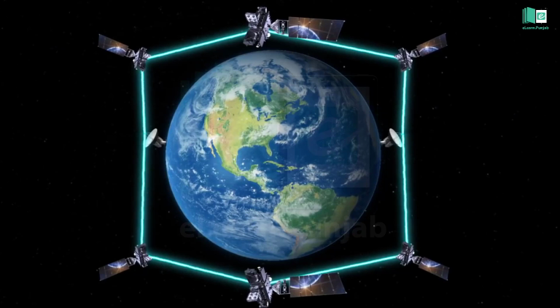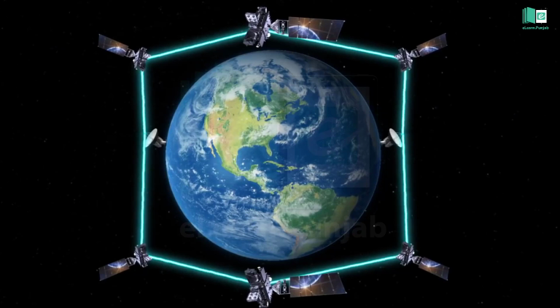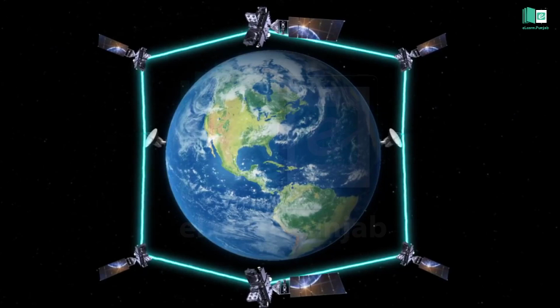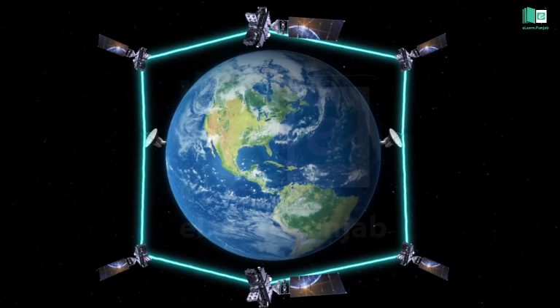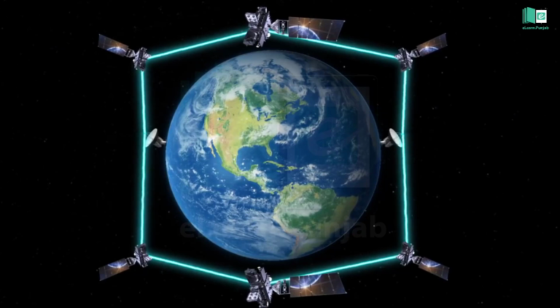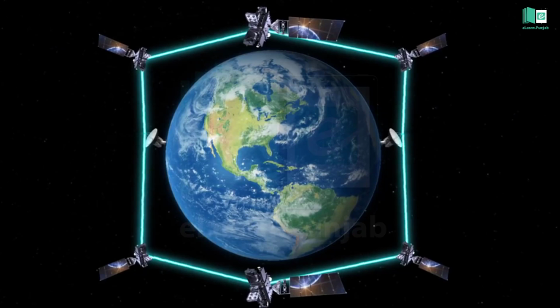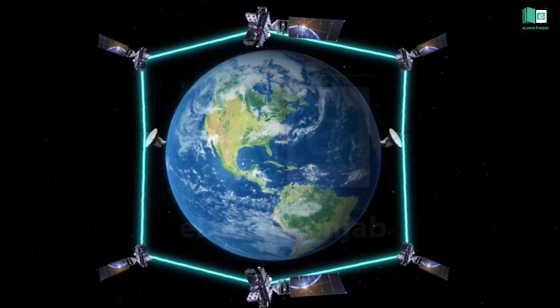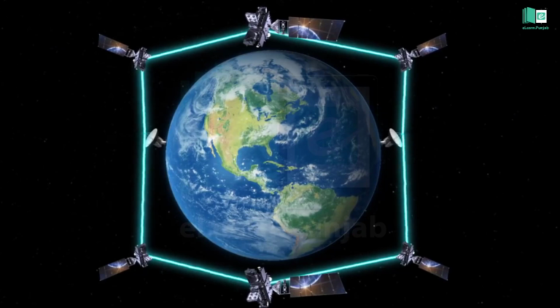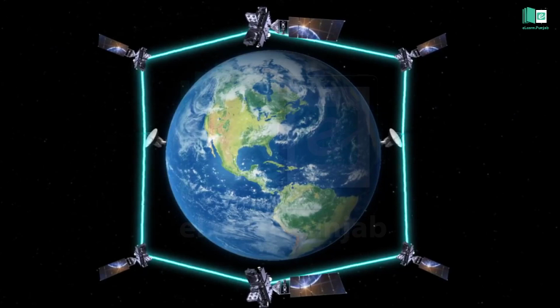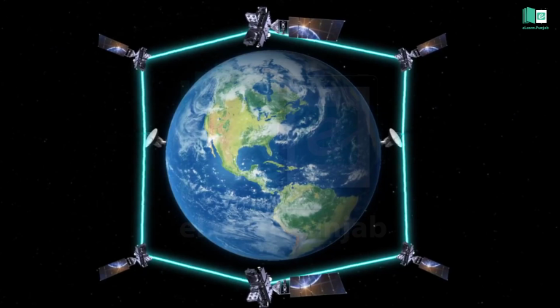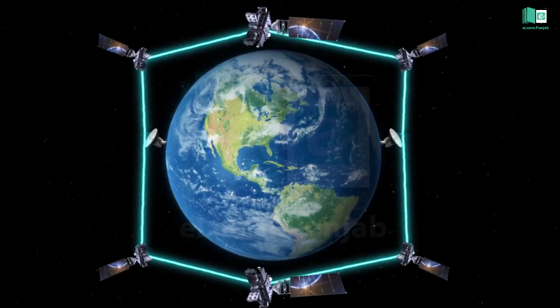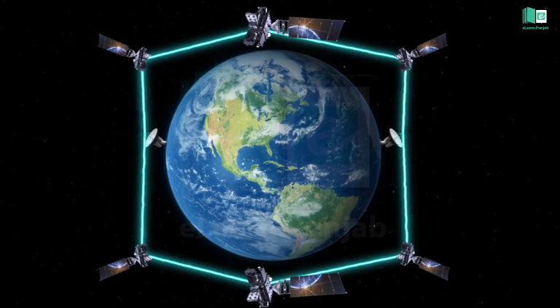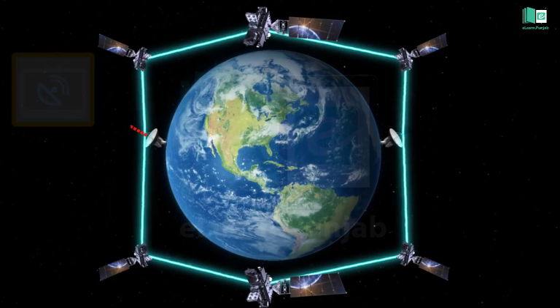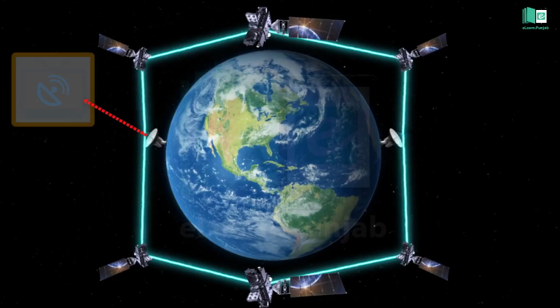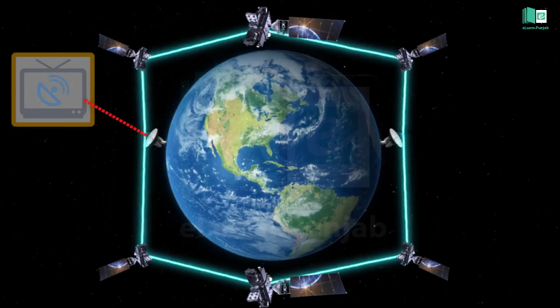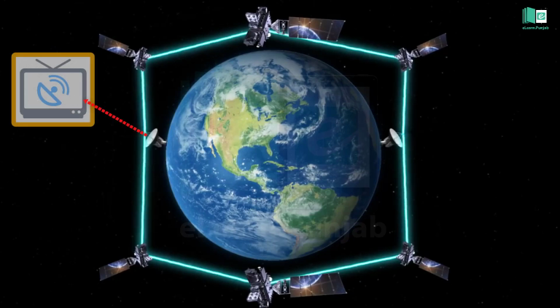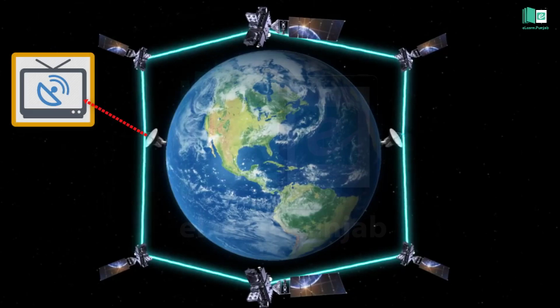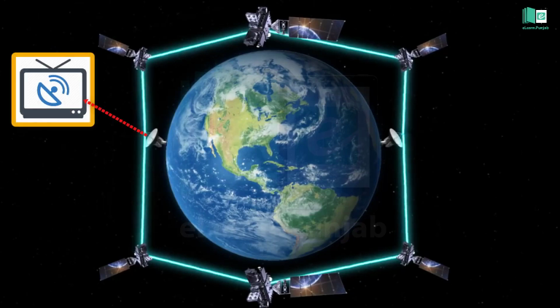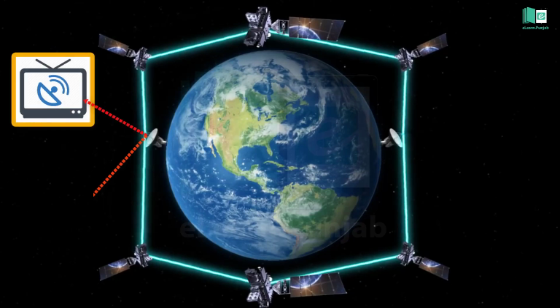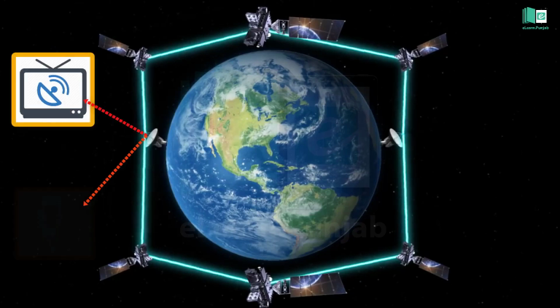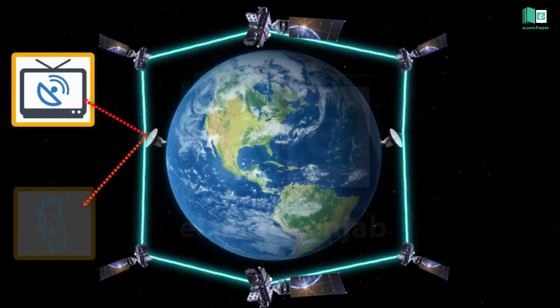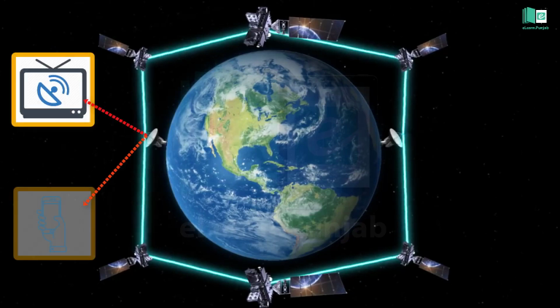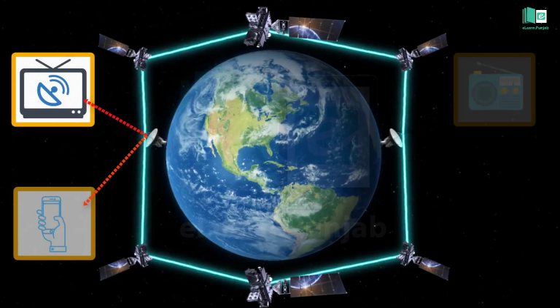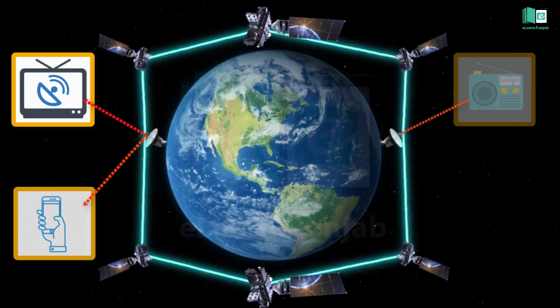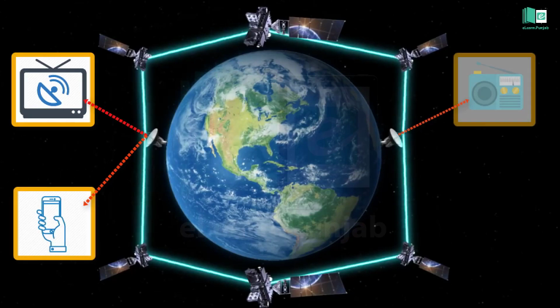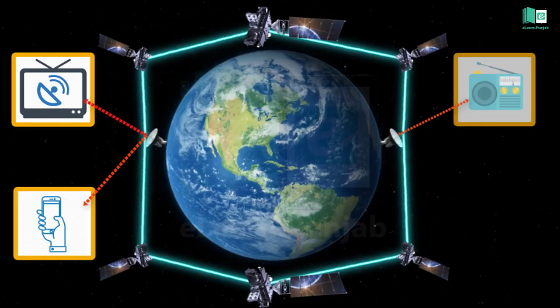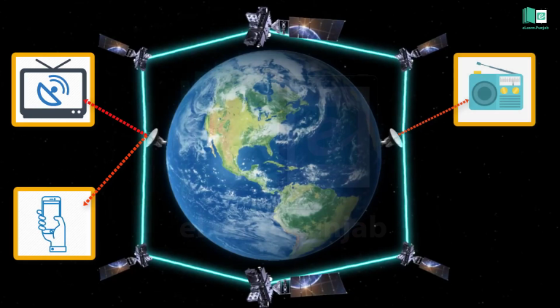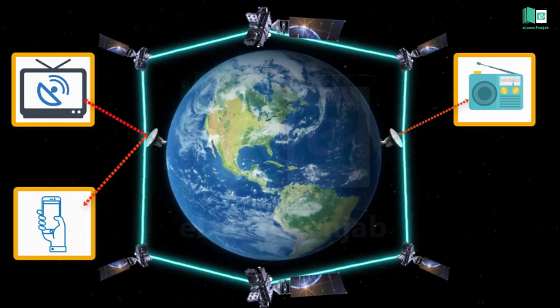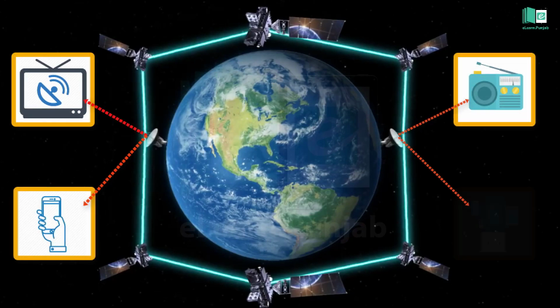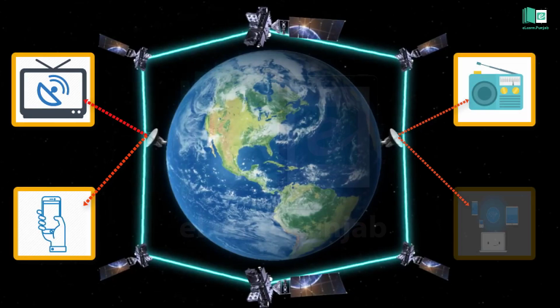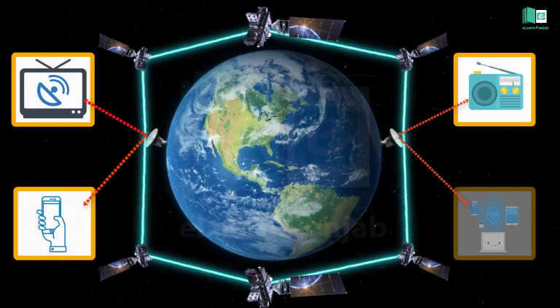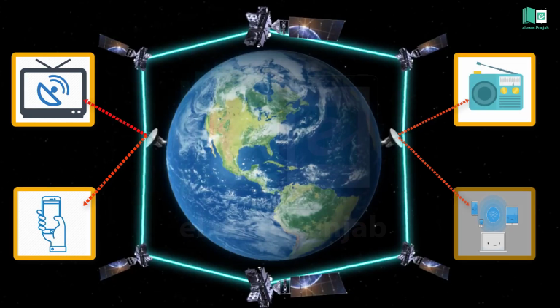Communication satellites are used for television, telephone, radio, and the internet.